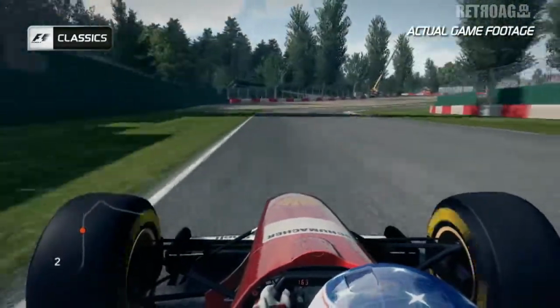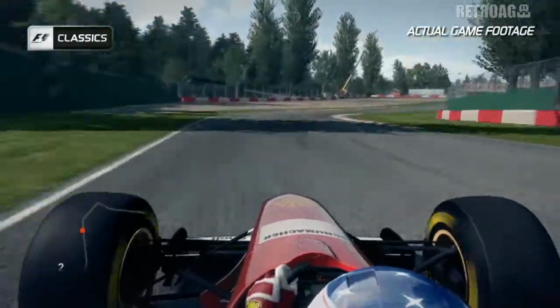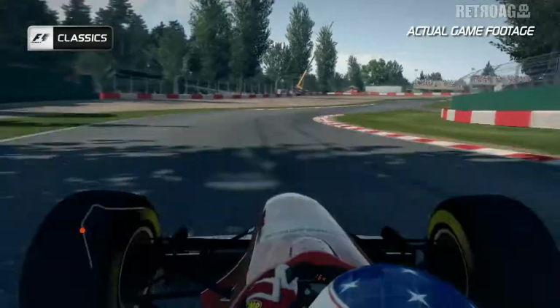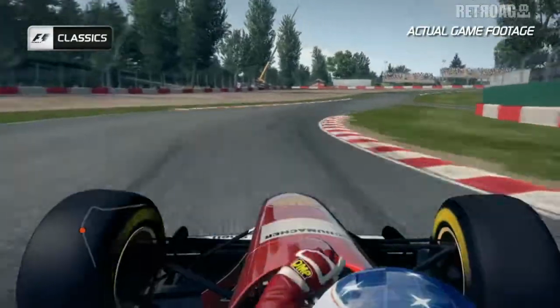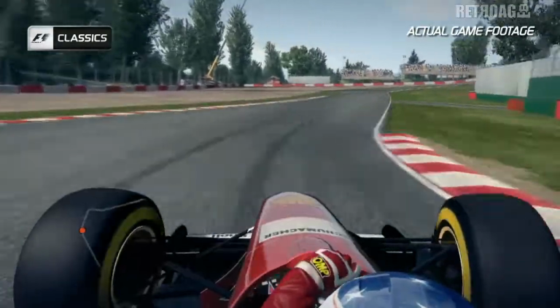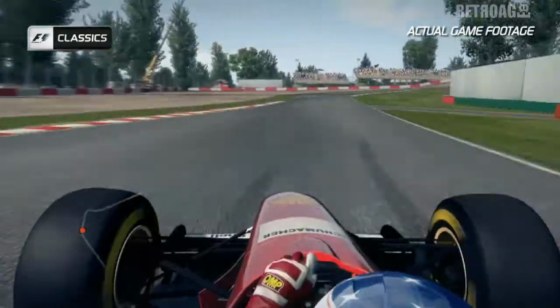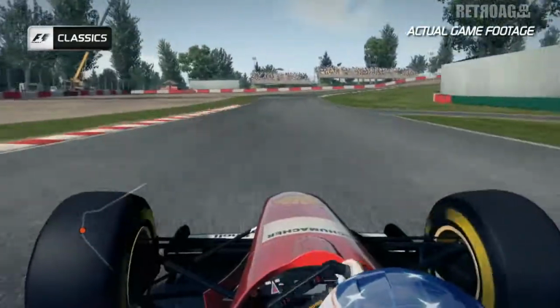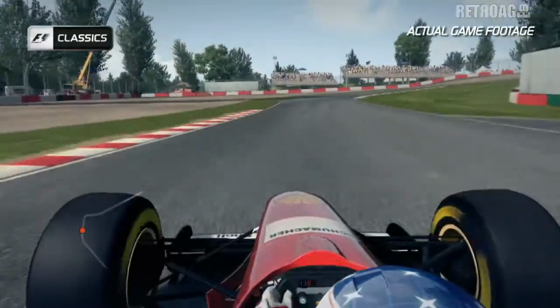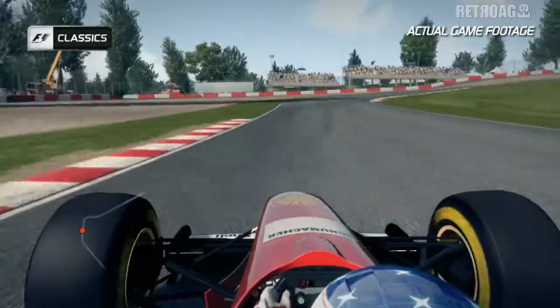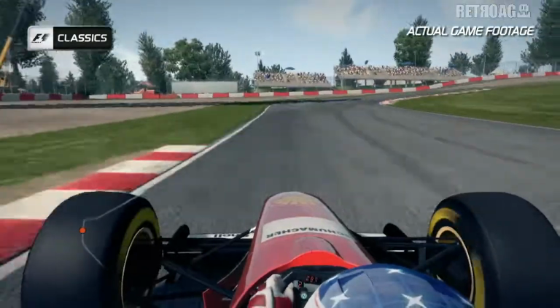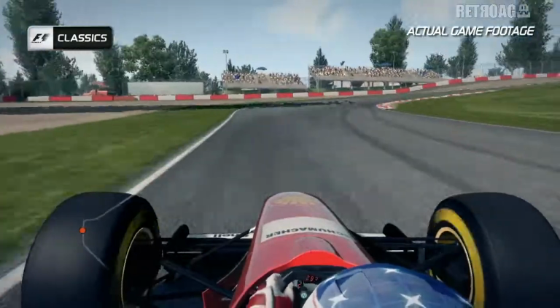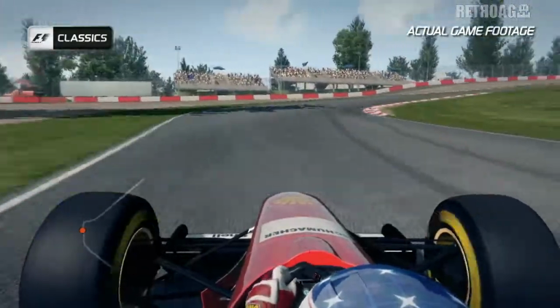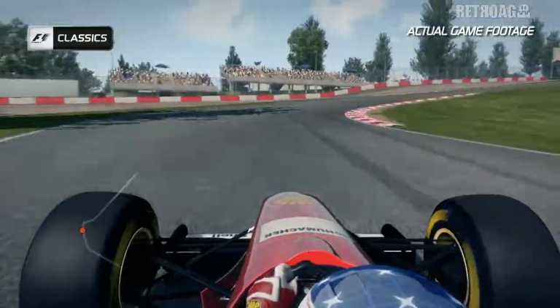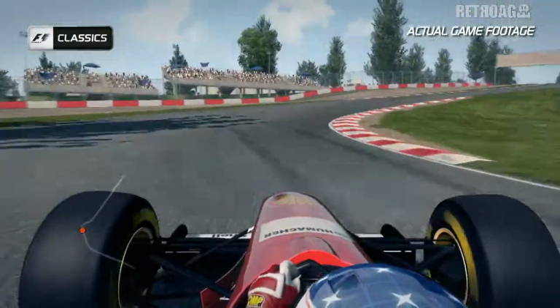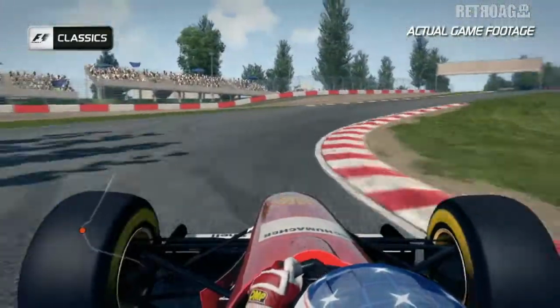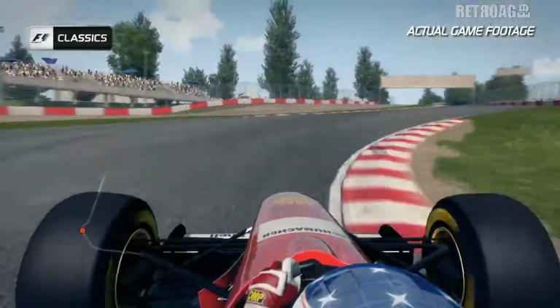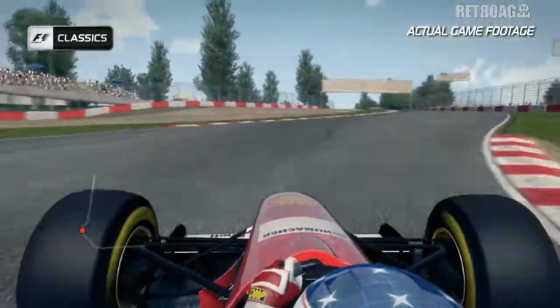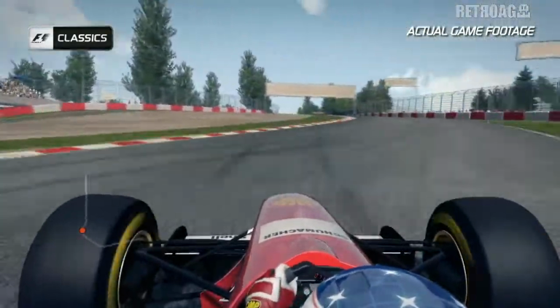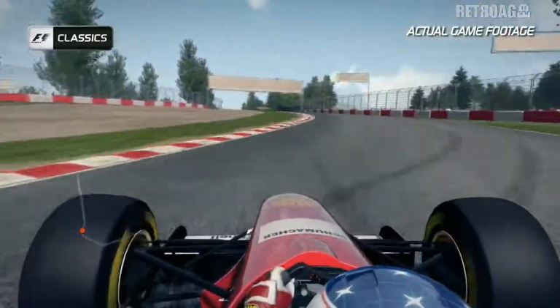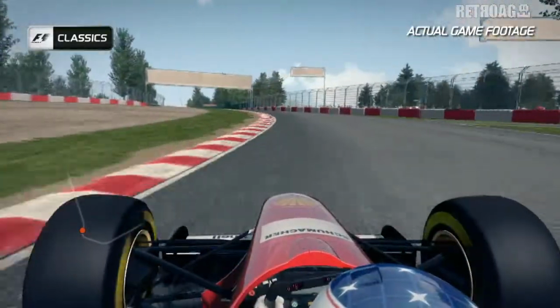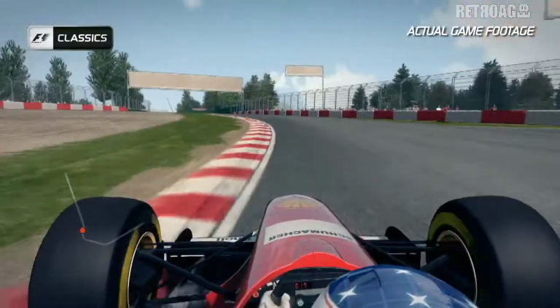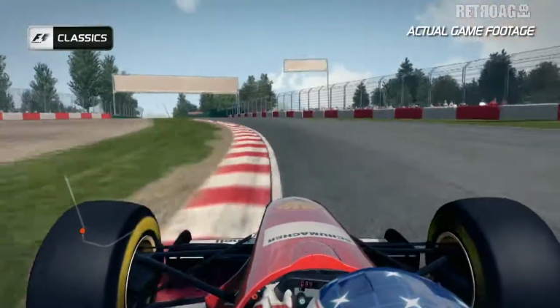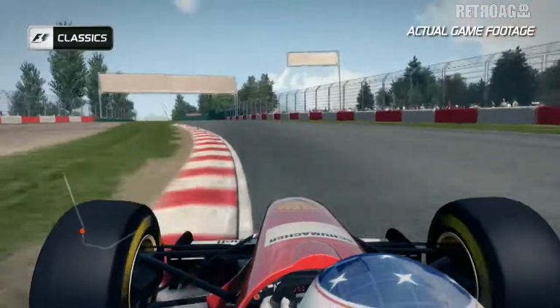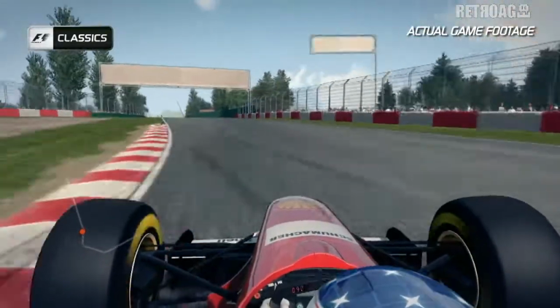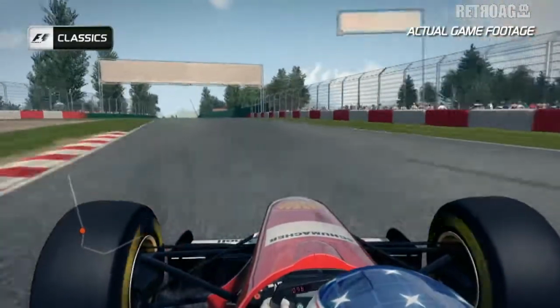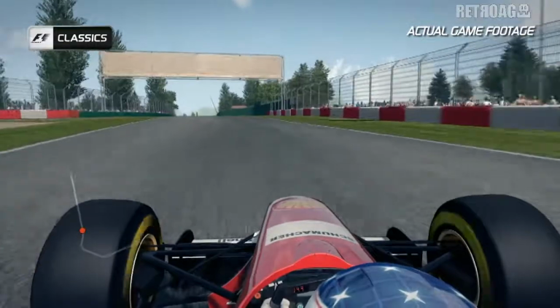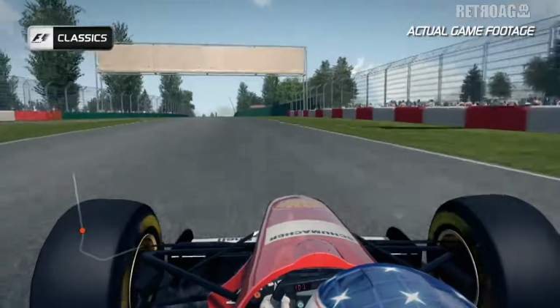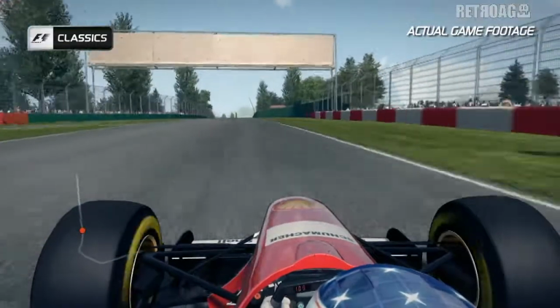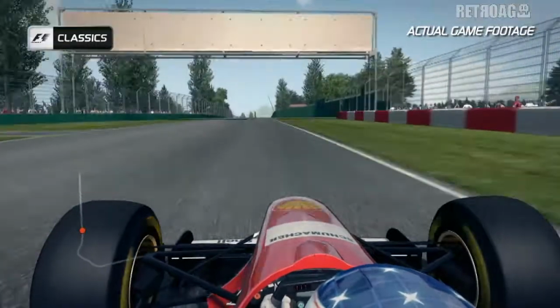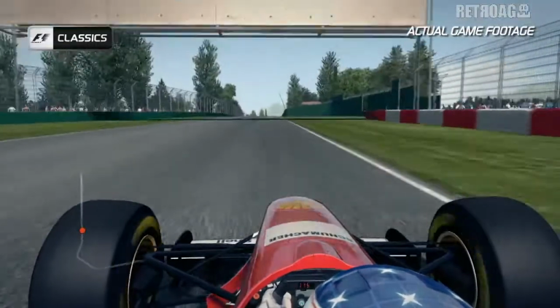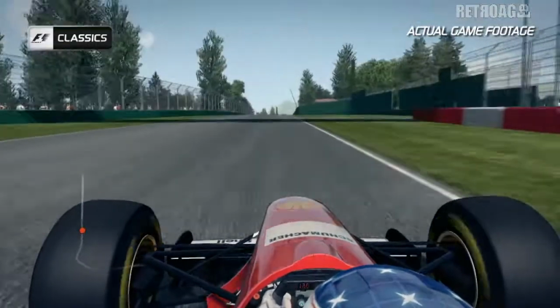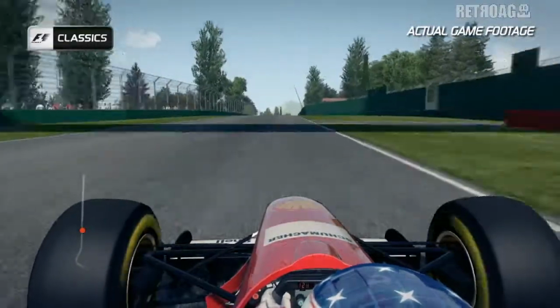A nice double right-hander at Acquaminerale — slow it down and feed the car over the right-hand curb, but not too much of the left-hand curb because that's going to kill your speed onto the next straight.